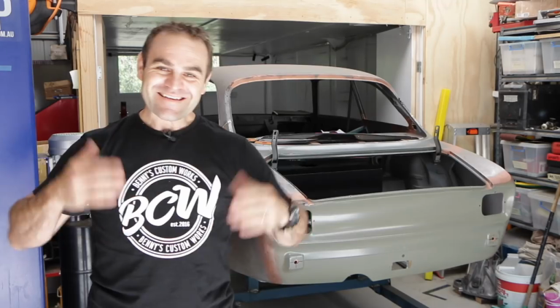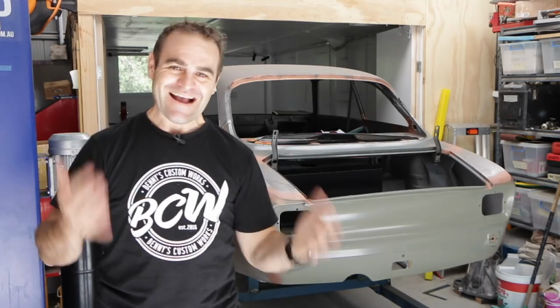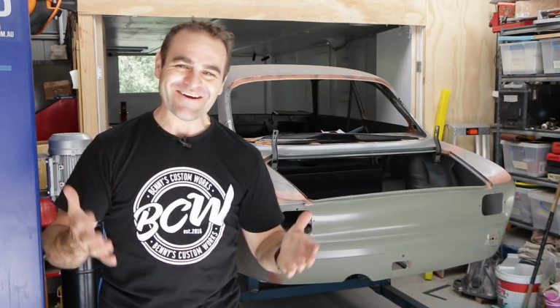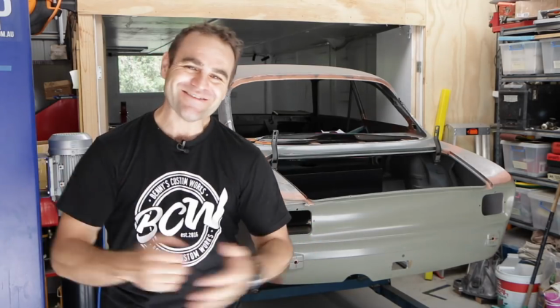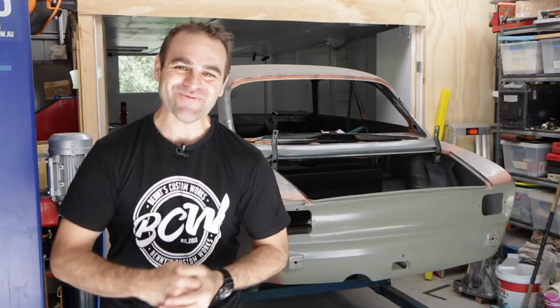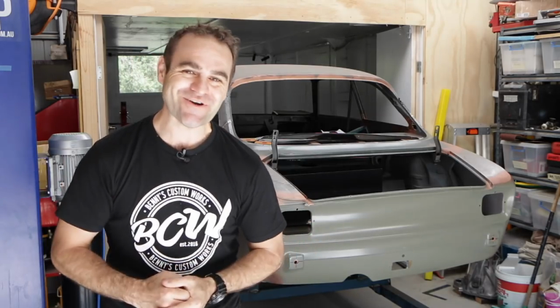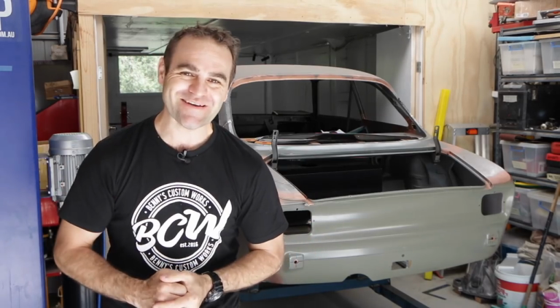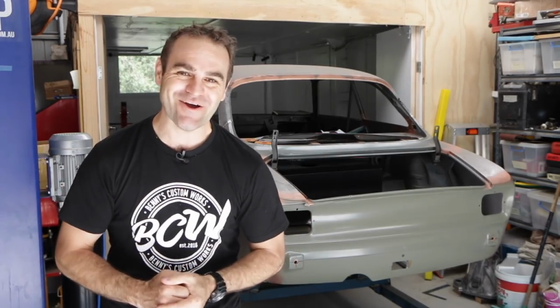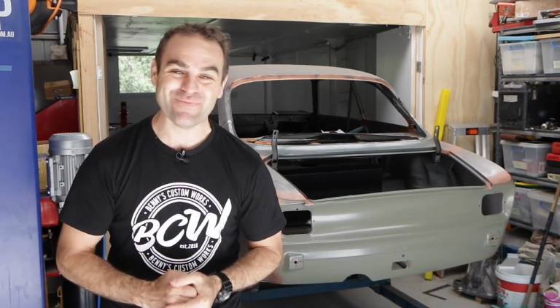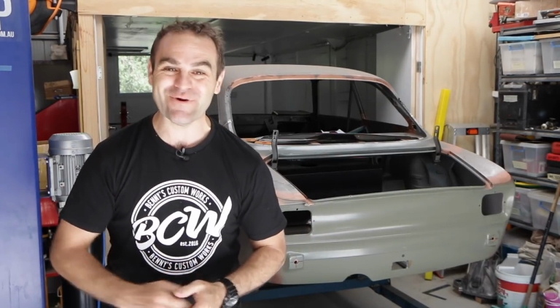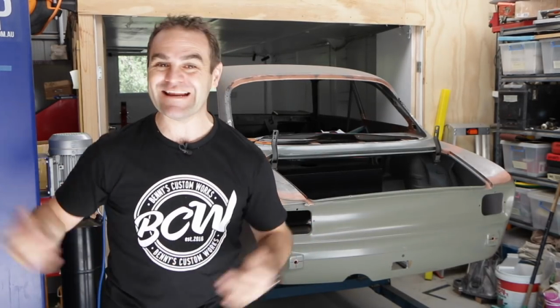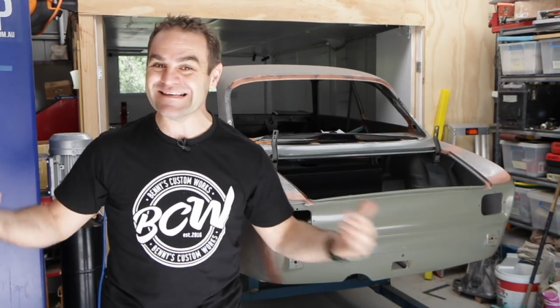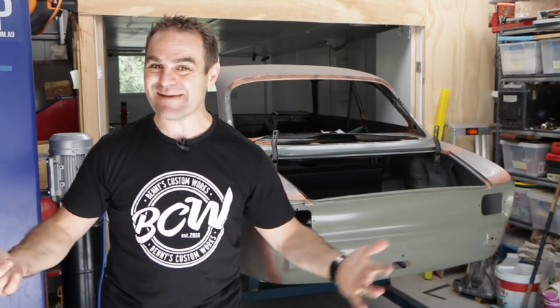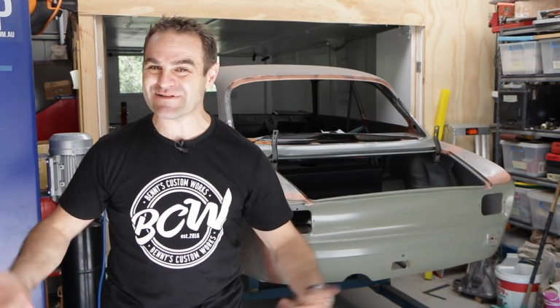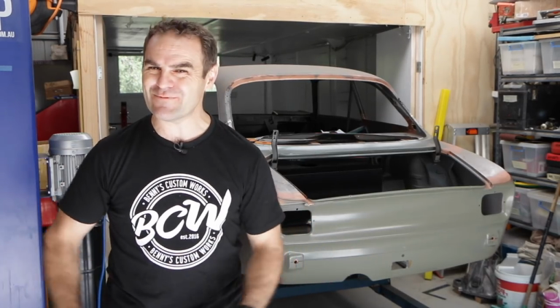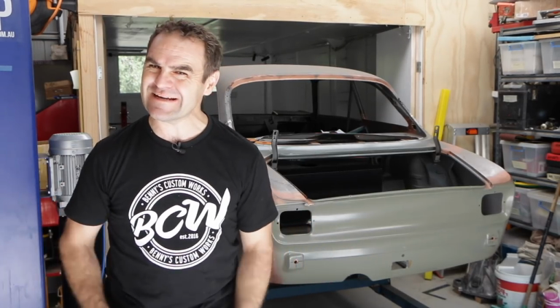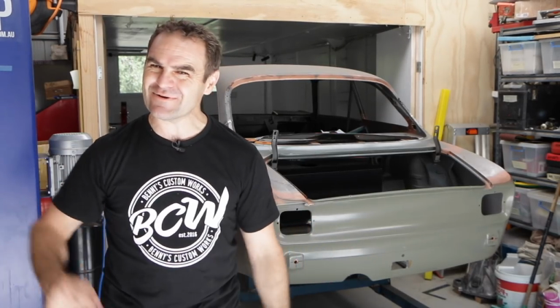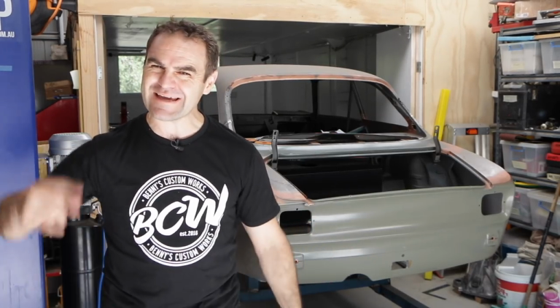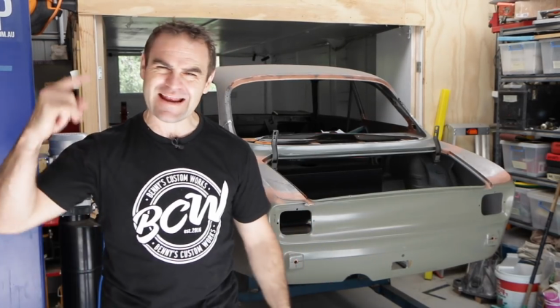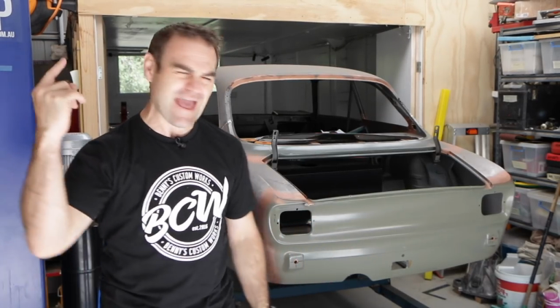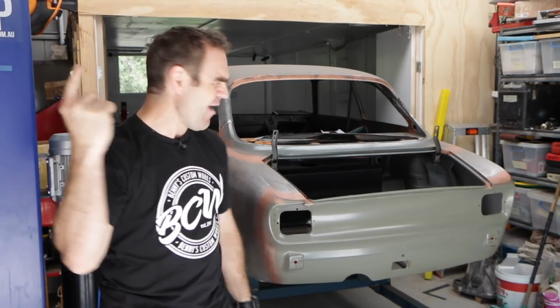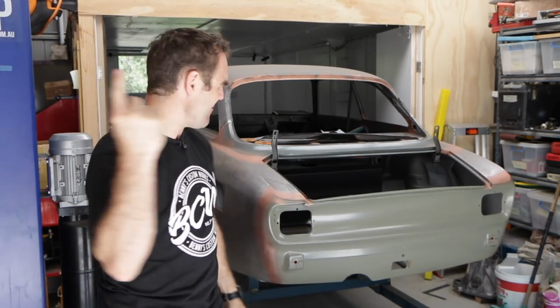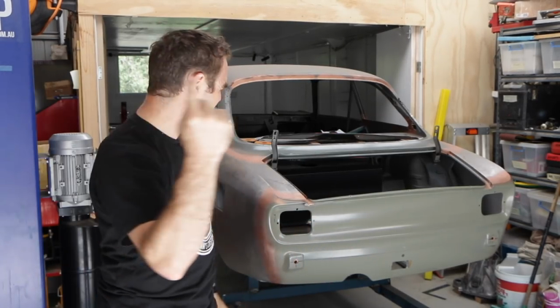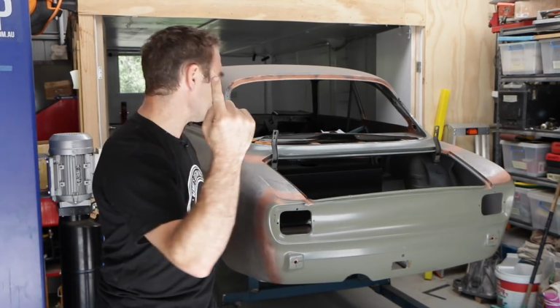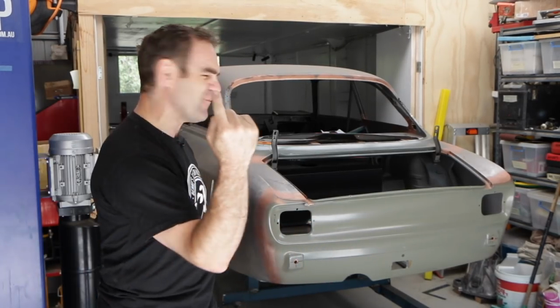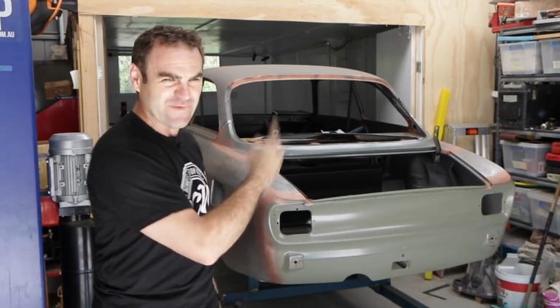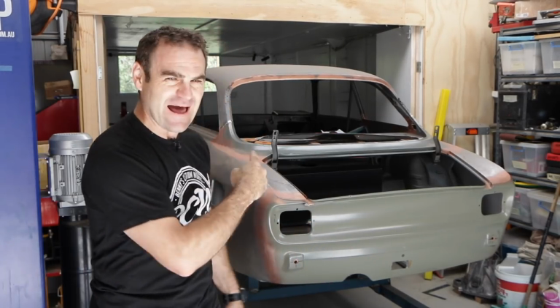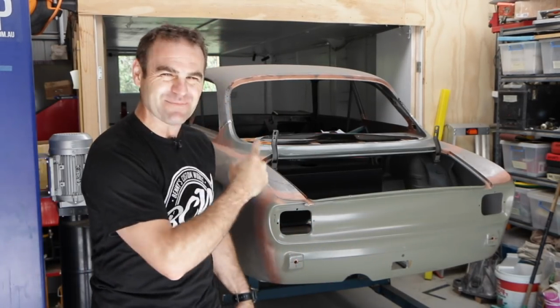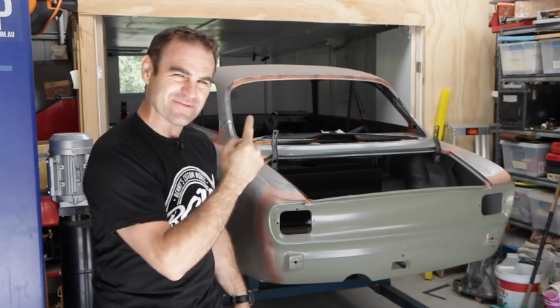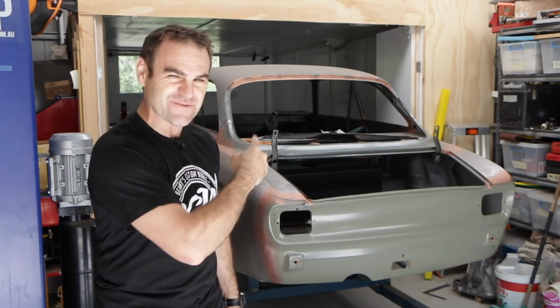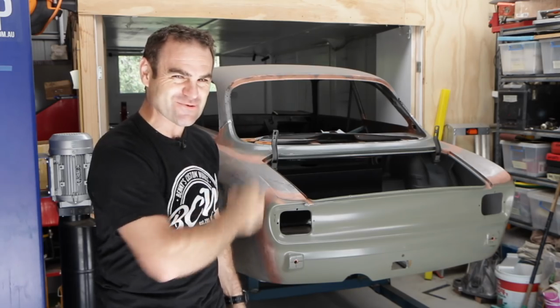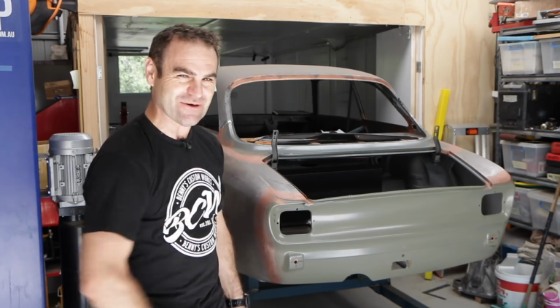Hey guys, welcome back to Home Built and in this episode we look at how I'm actually going to fill up this fuel cell.